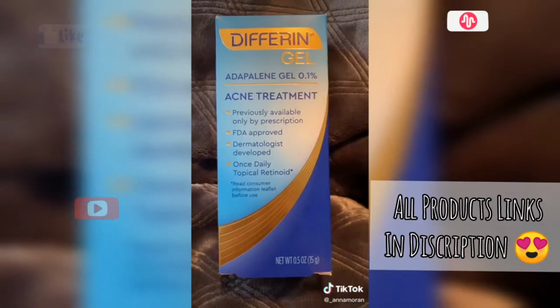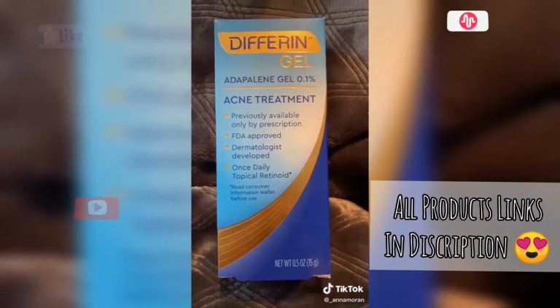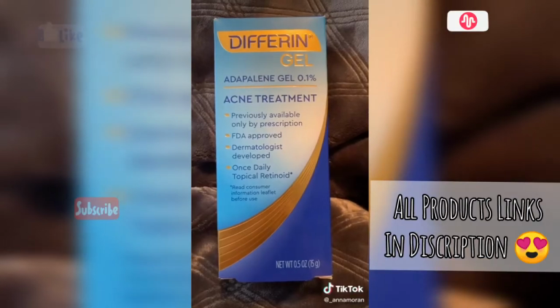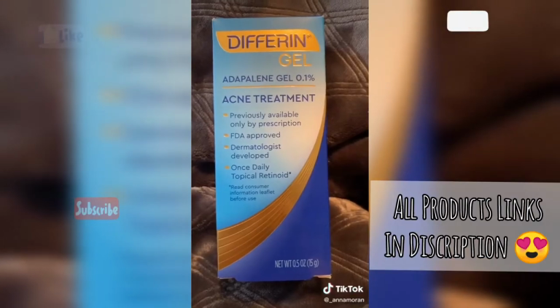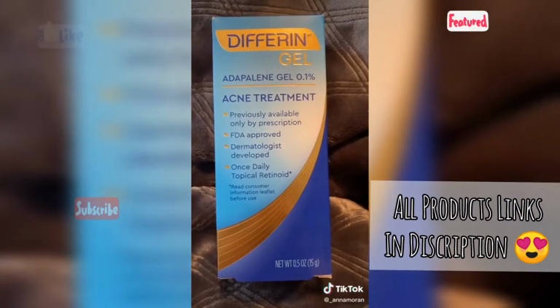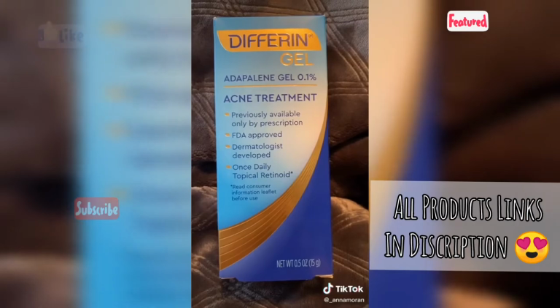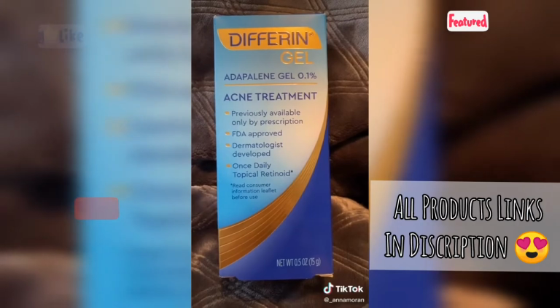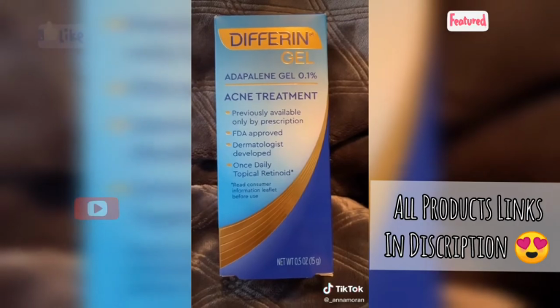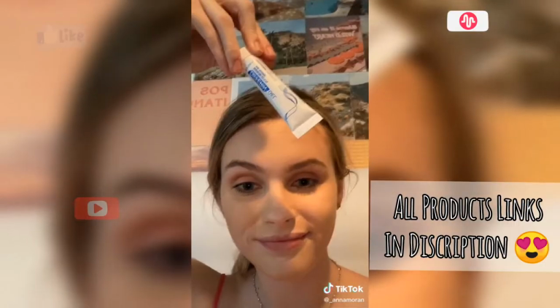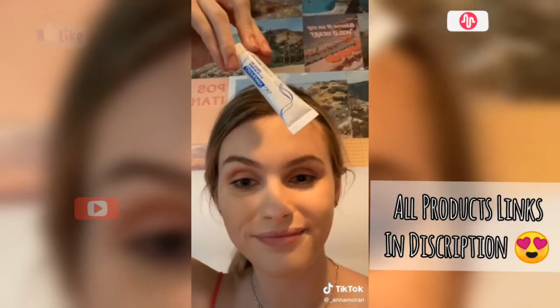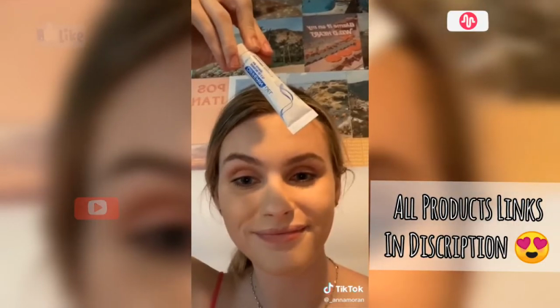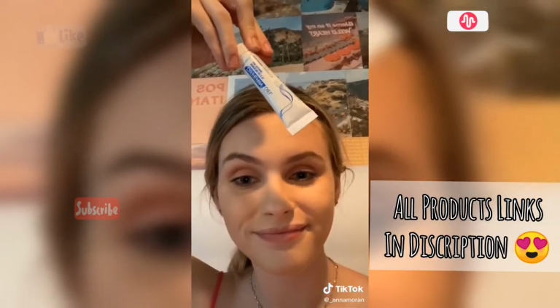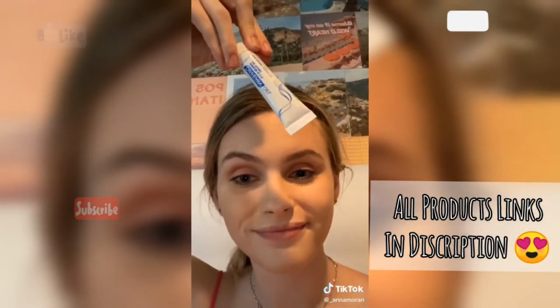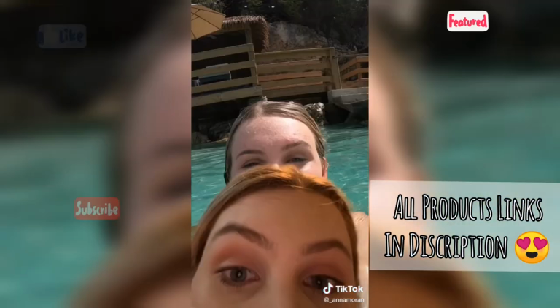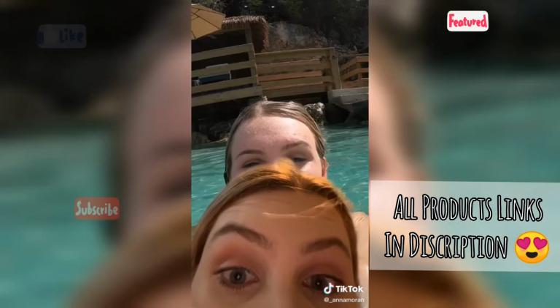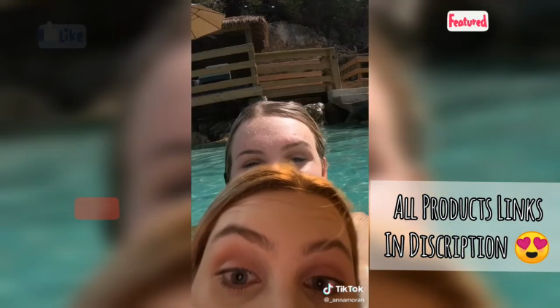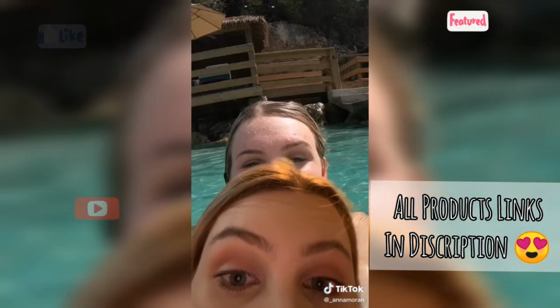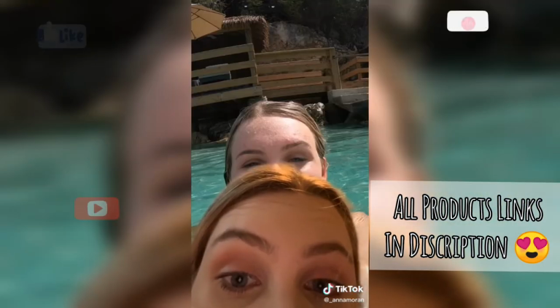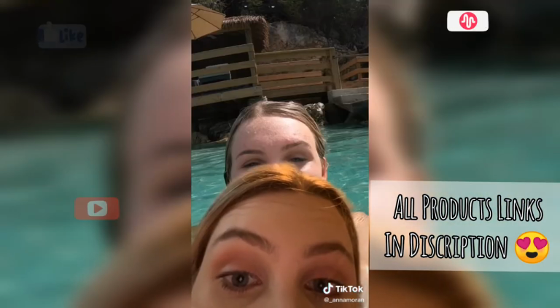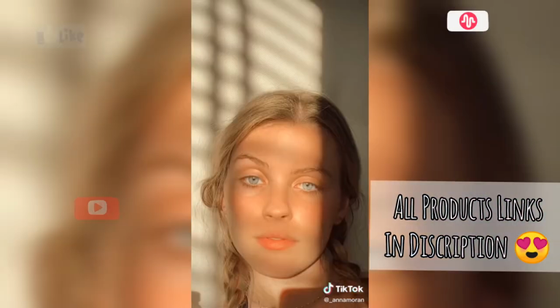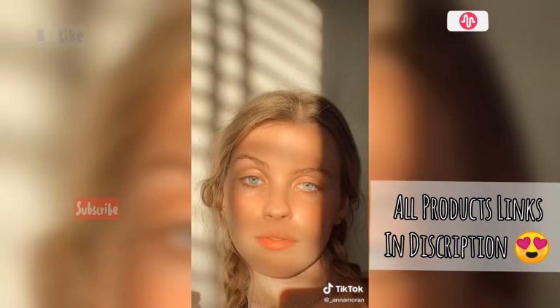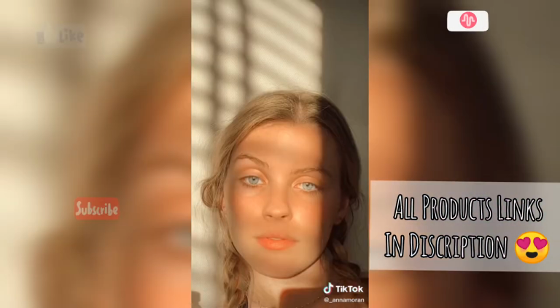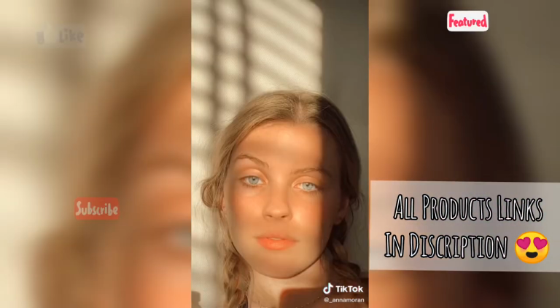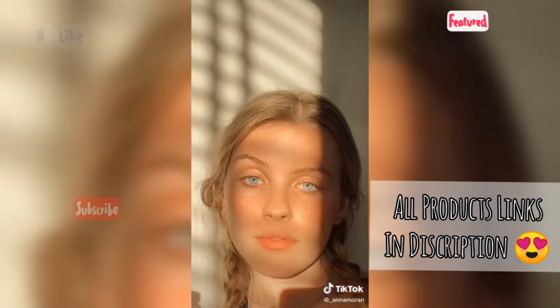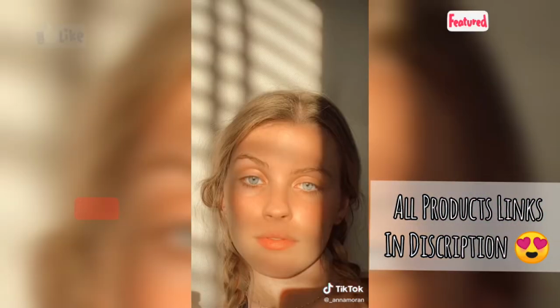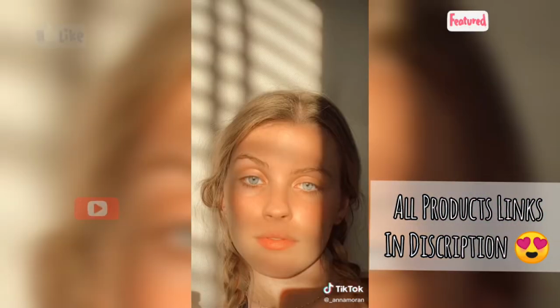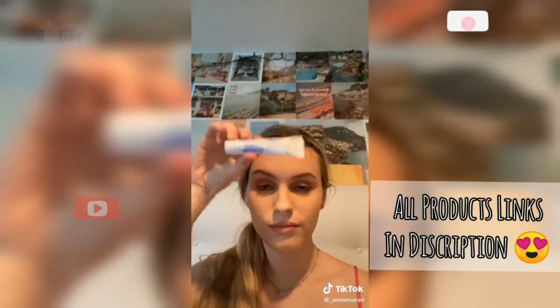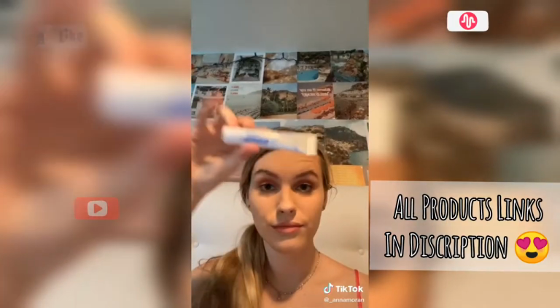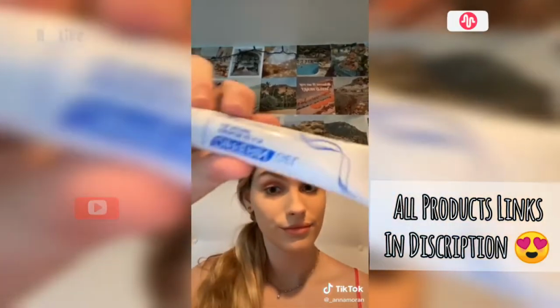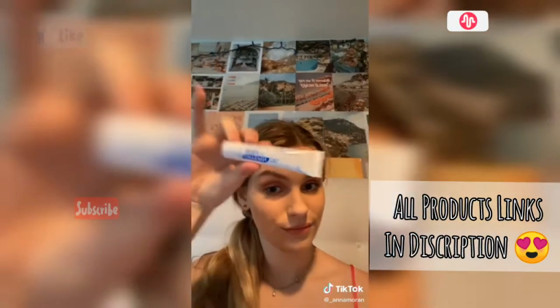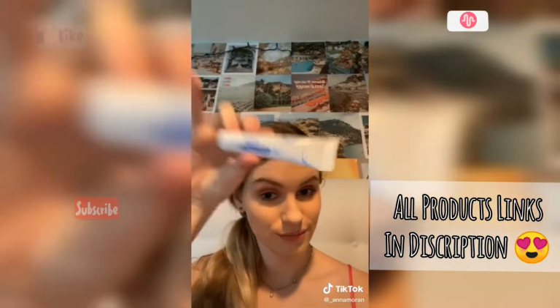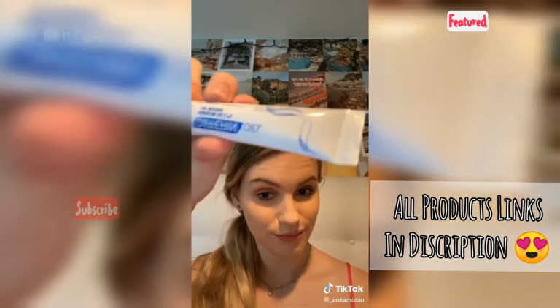Next we have a different gel and this seriously helped my skin so much. My skin went from this to this. I would highly recommend, 10 out of 10. It's amazing.